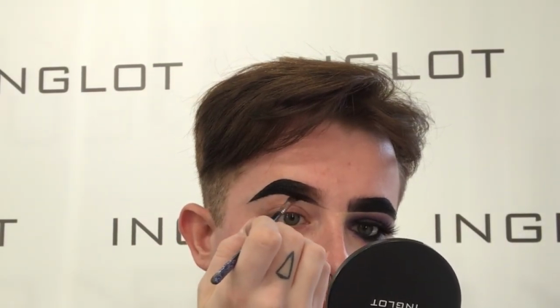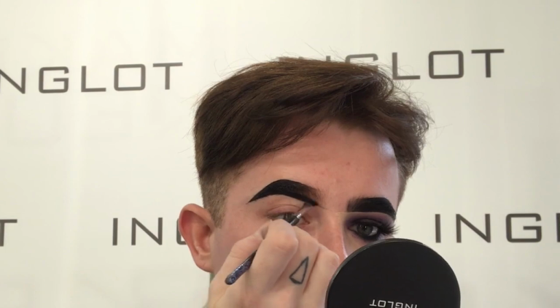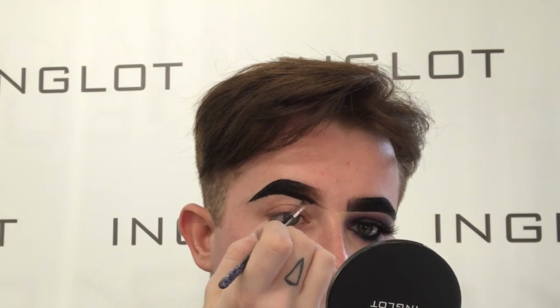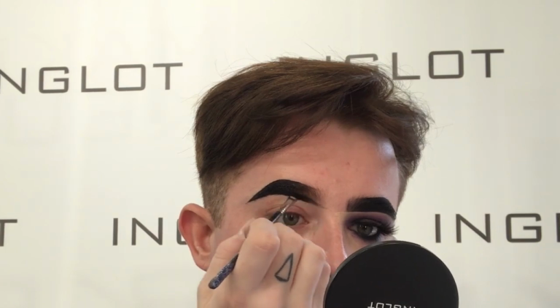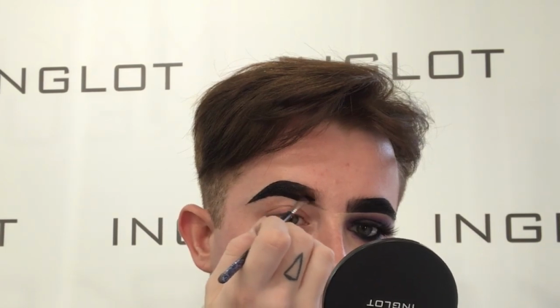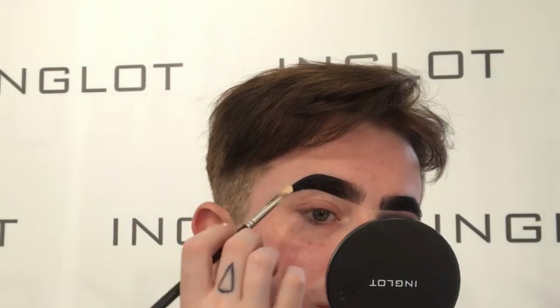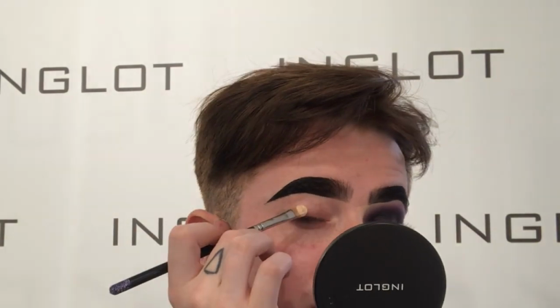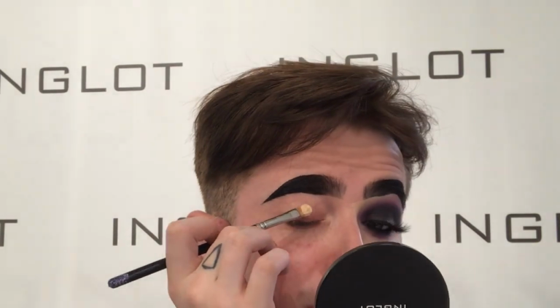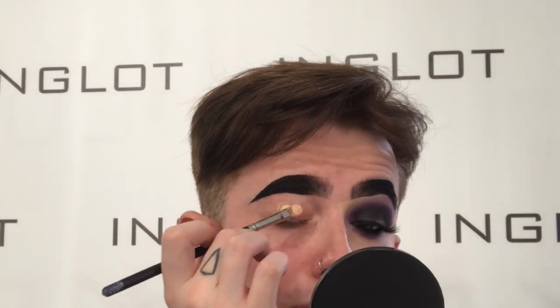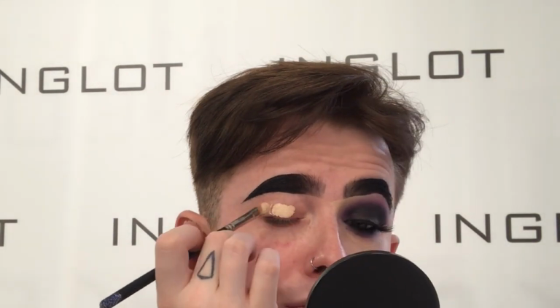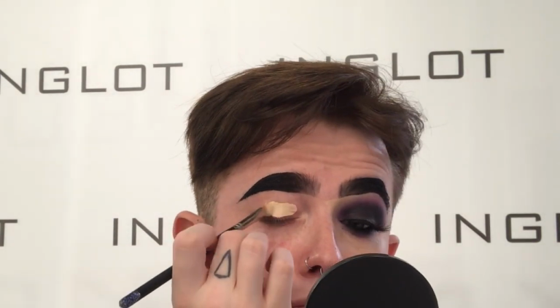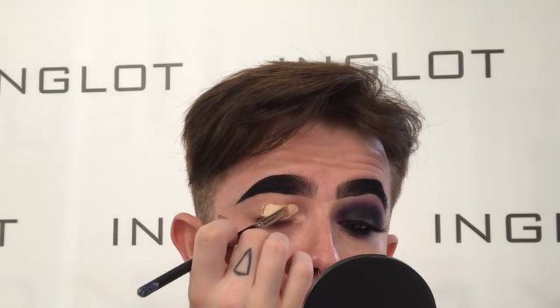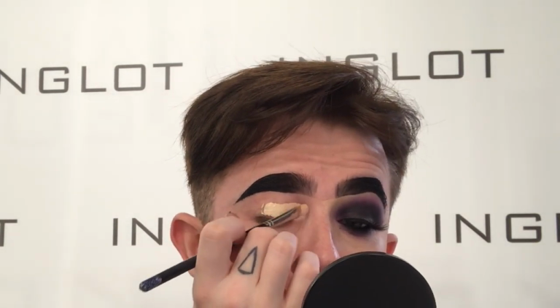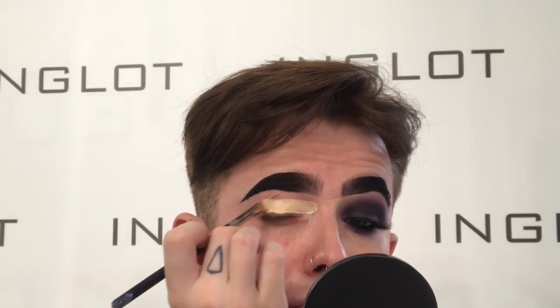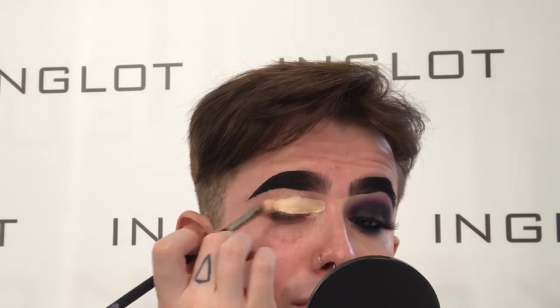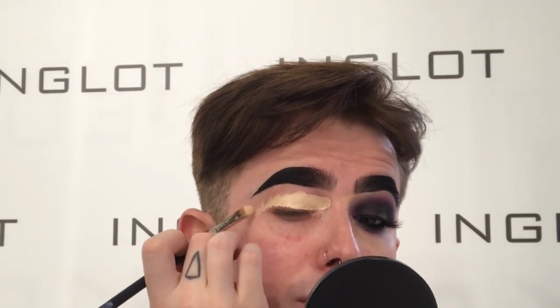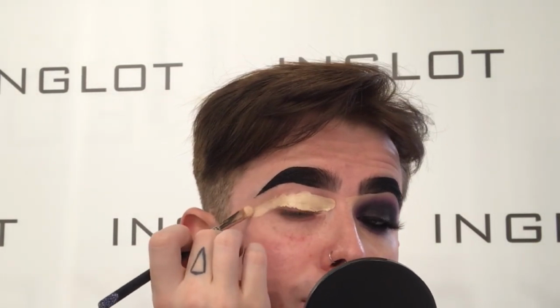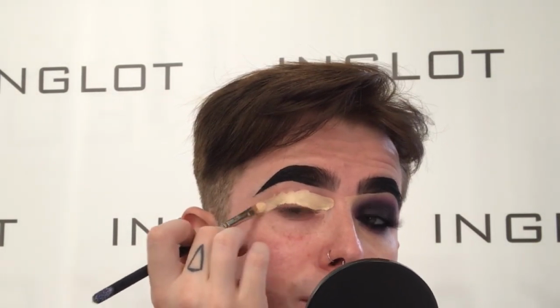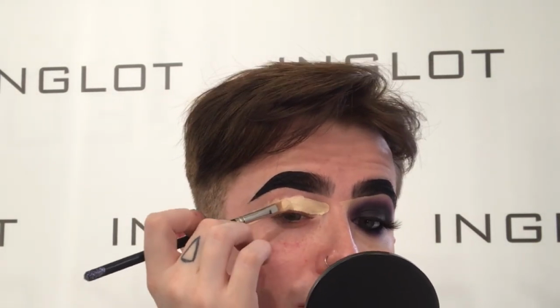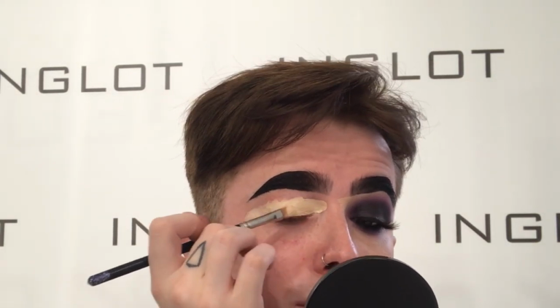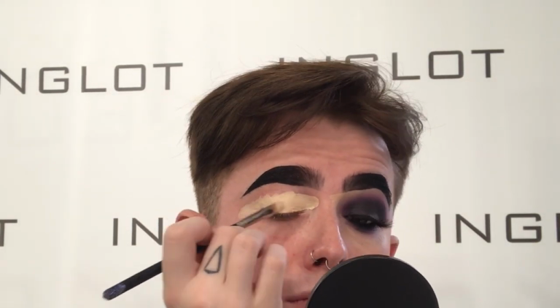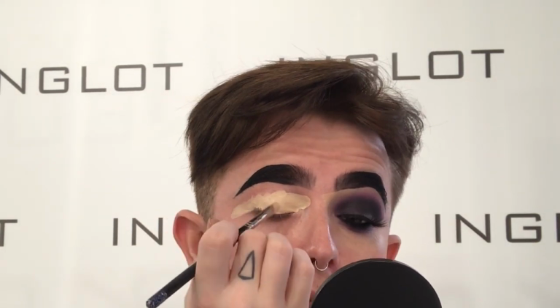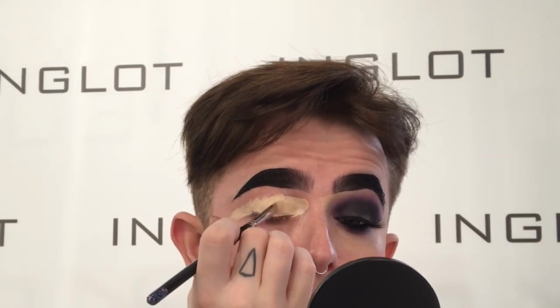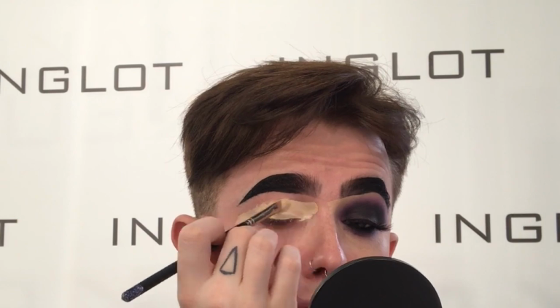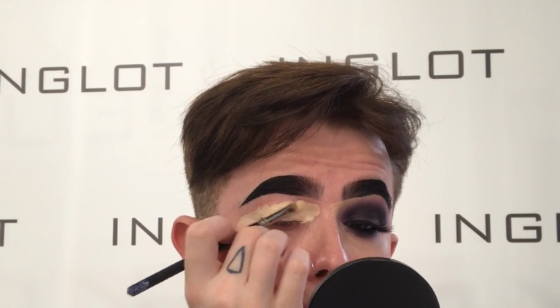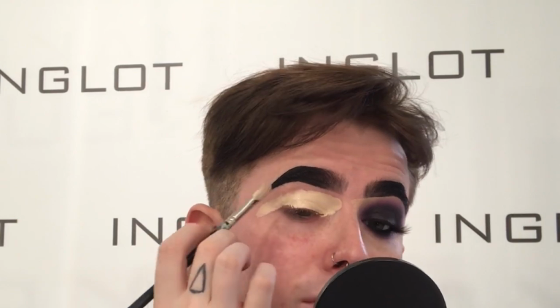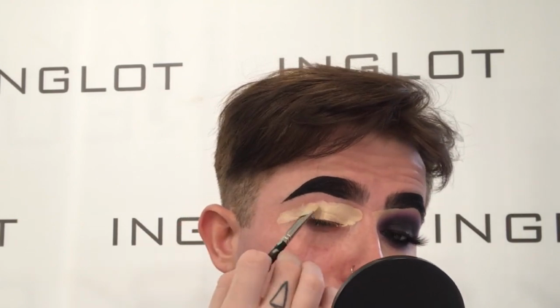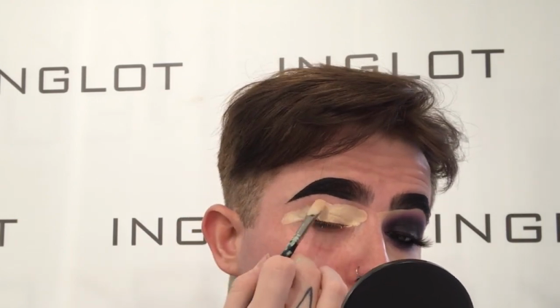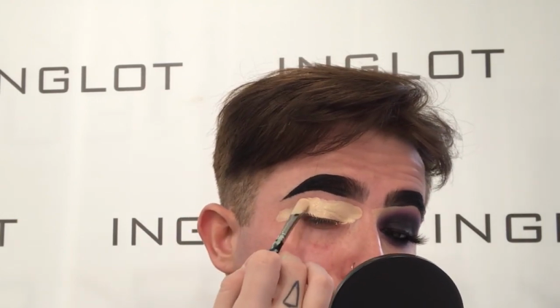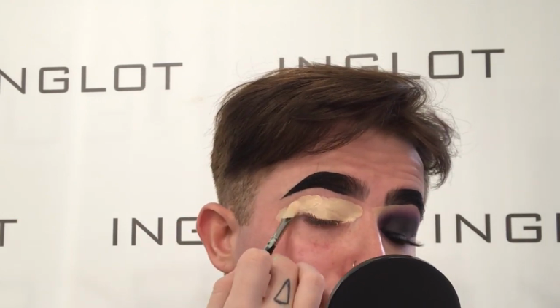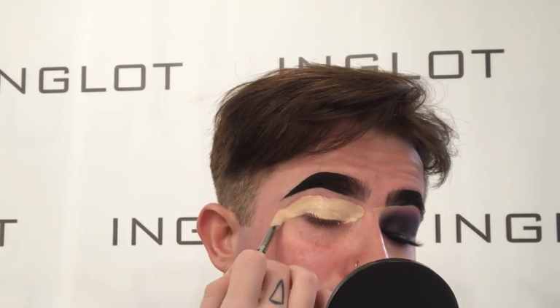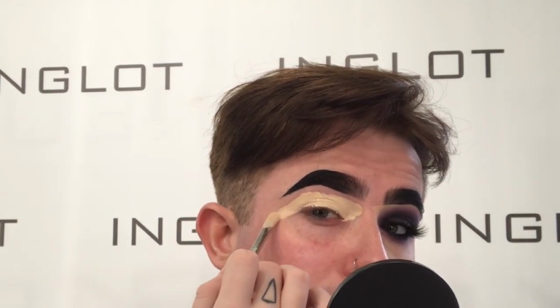Then to carve out the brows, I'm going to take a mixture of 9100 concealer and 95 to make it that little bit more white, and I'm going to carve out my brows.